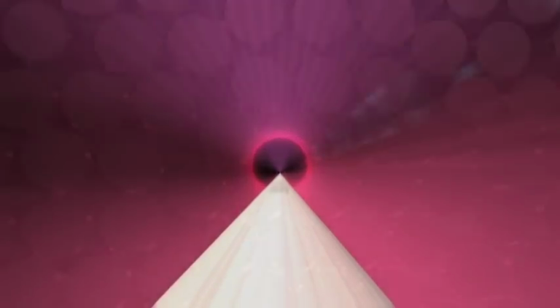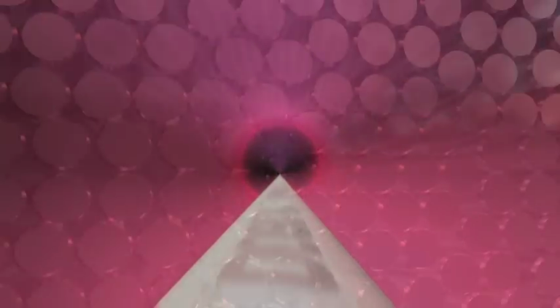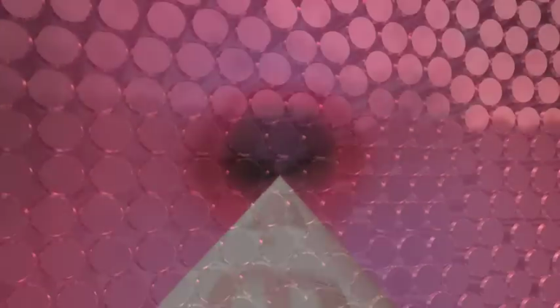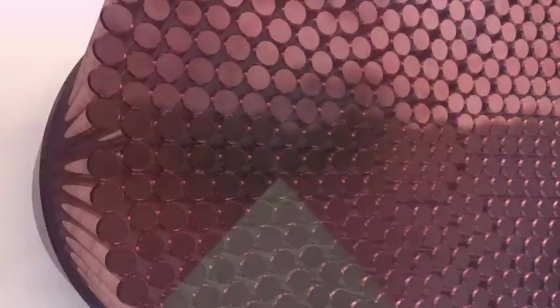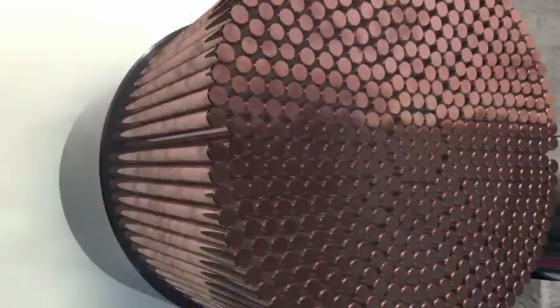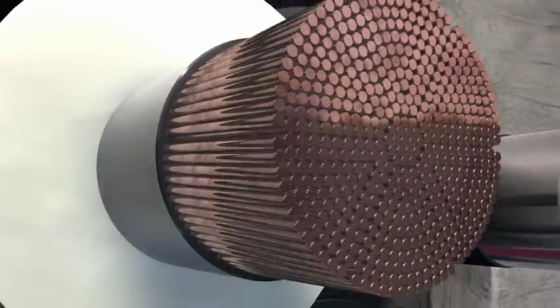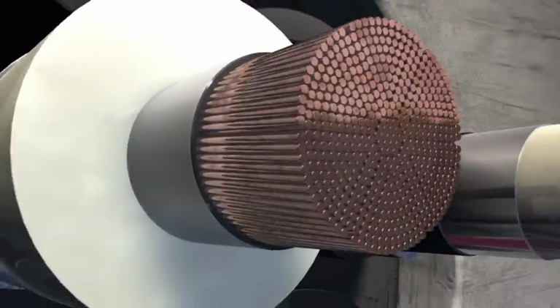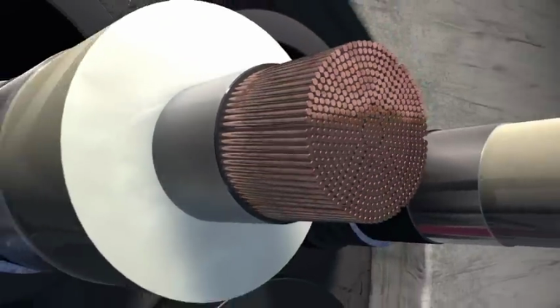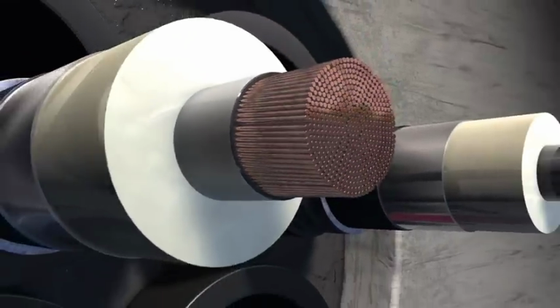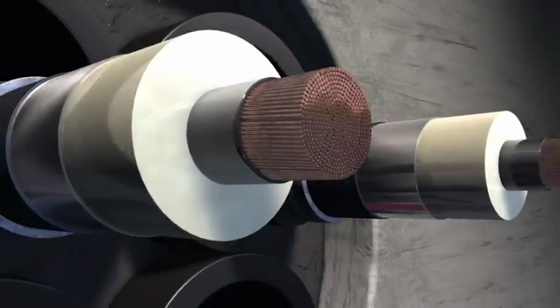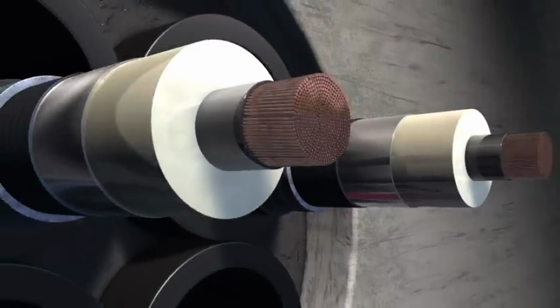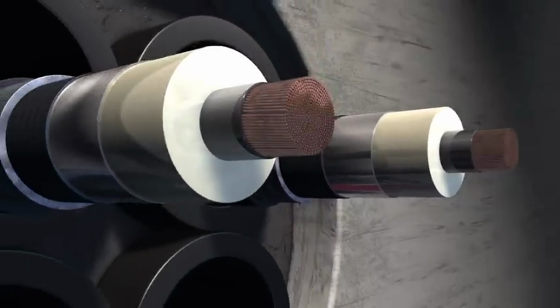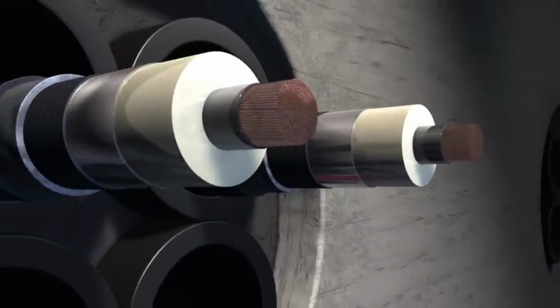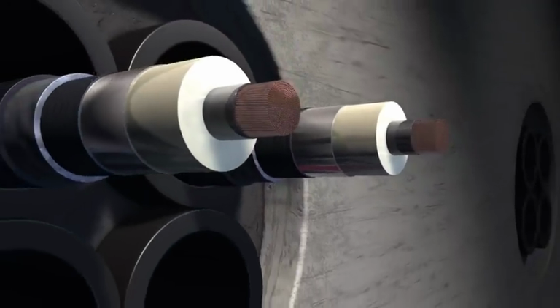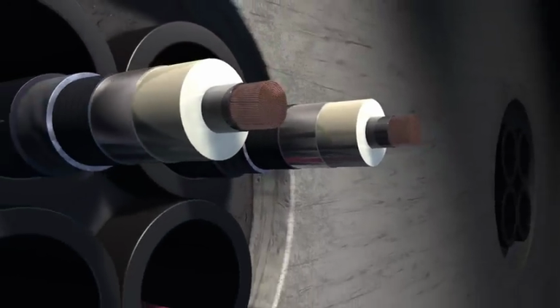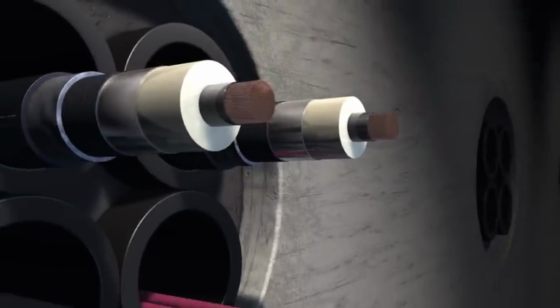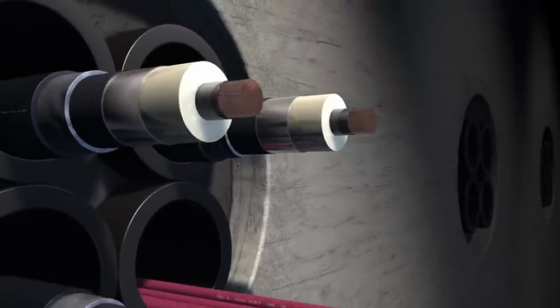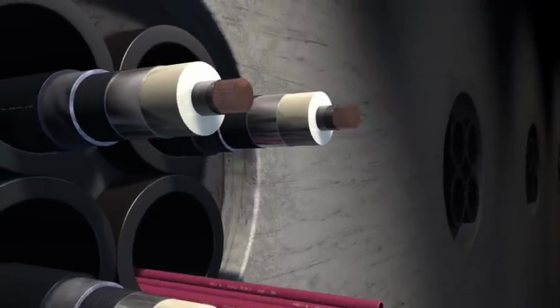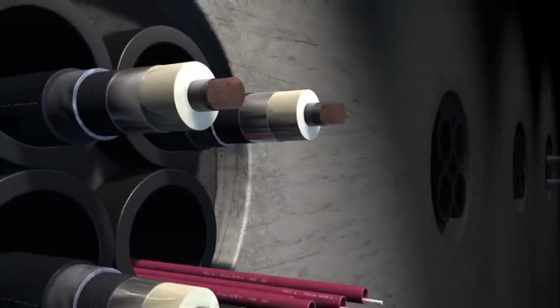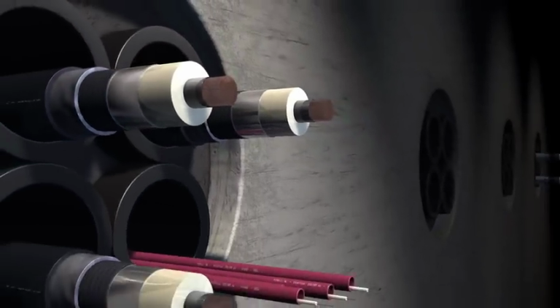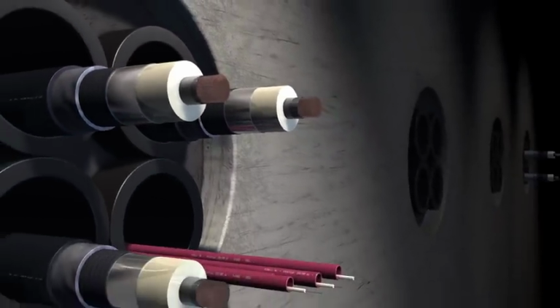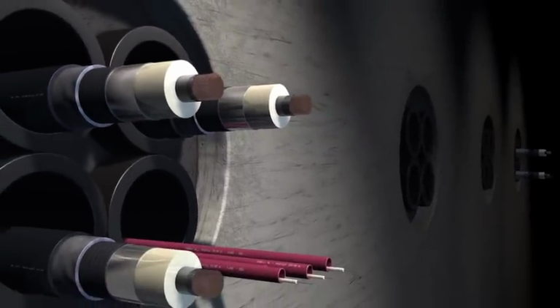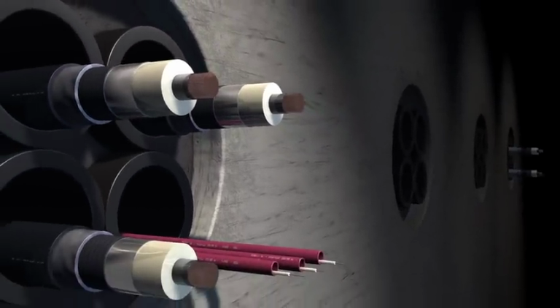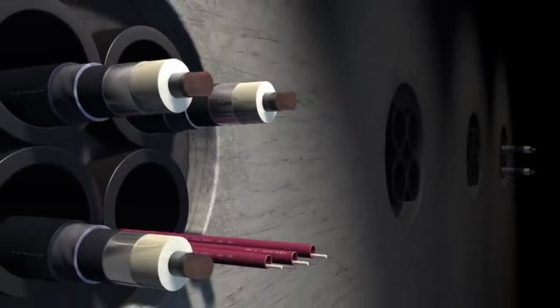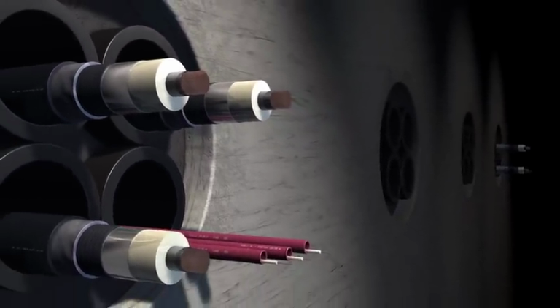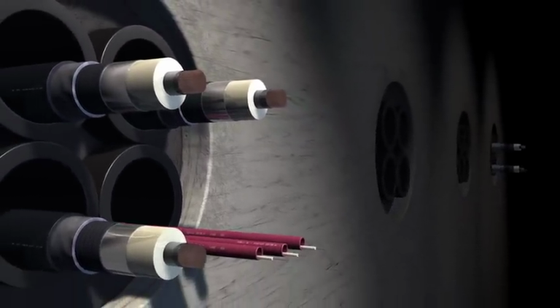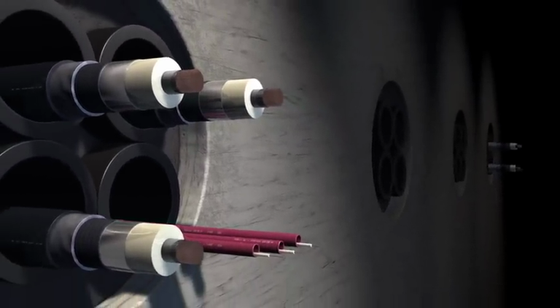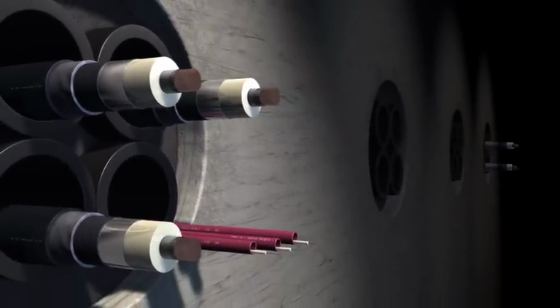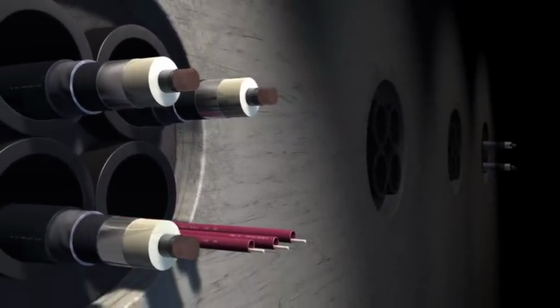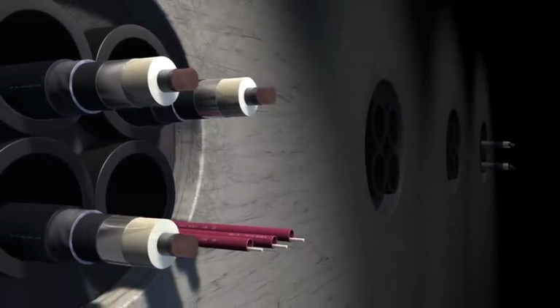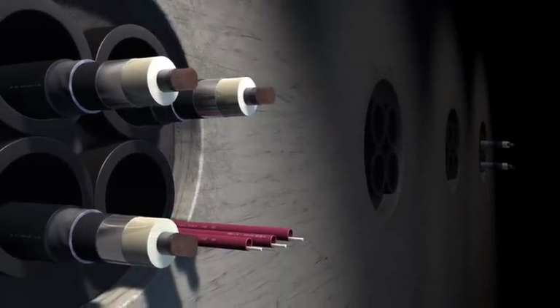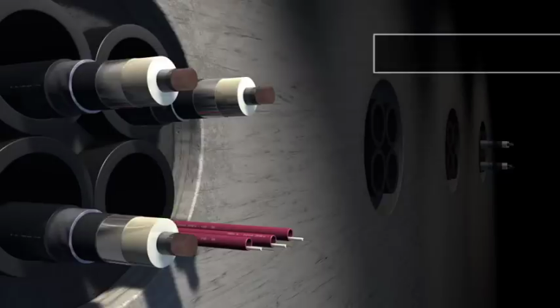The 380 kV cables are placed in the second, third and fourth PE pipes.